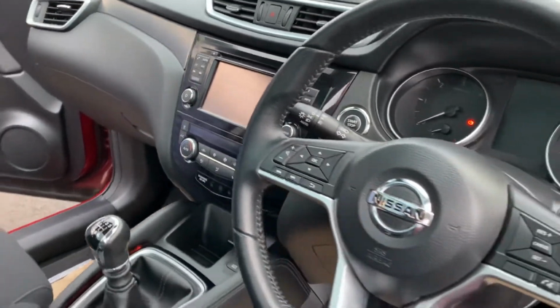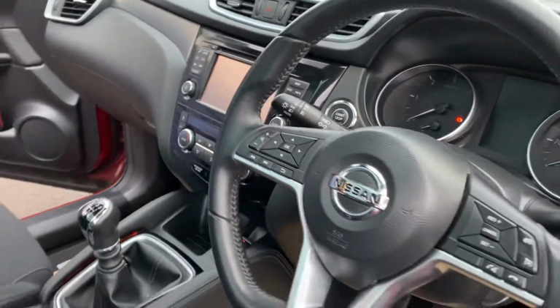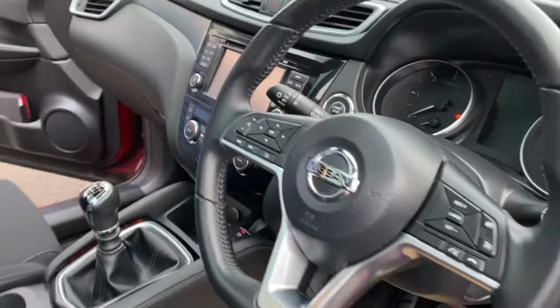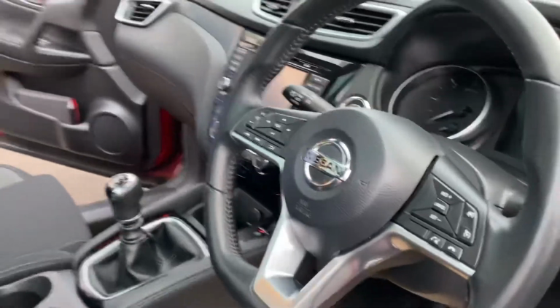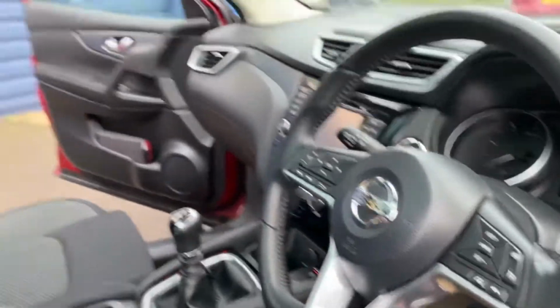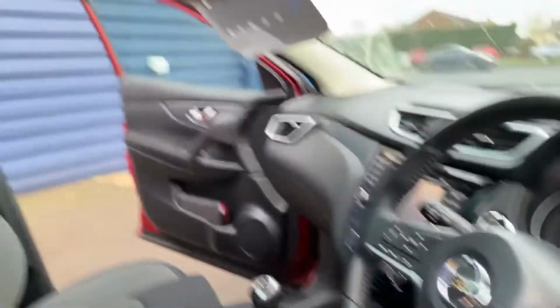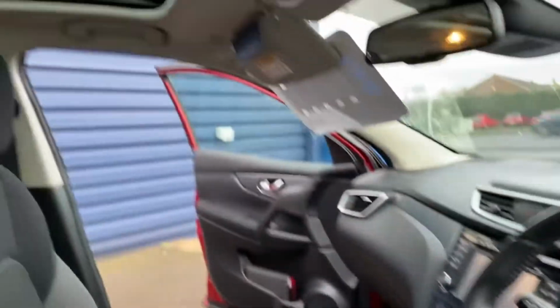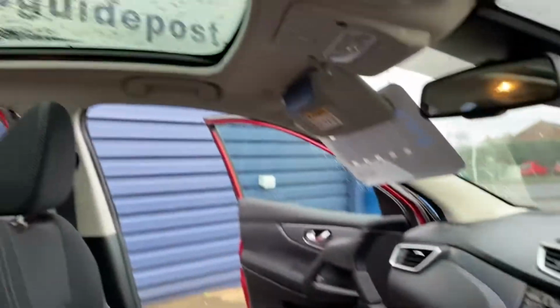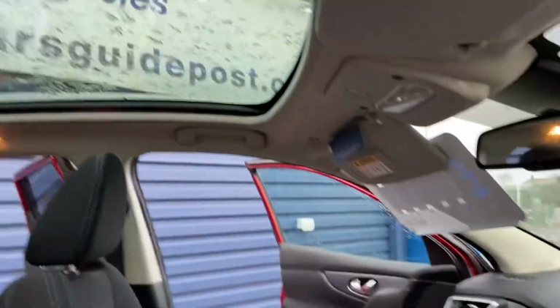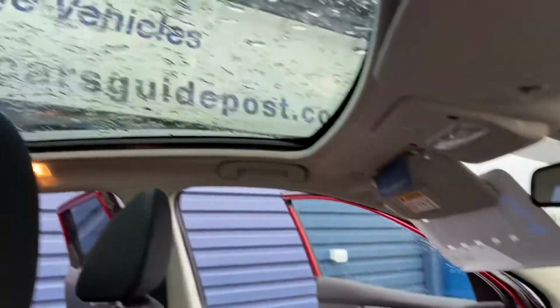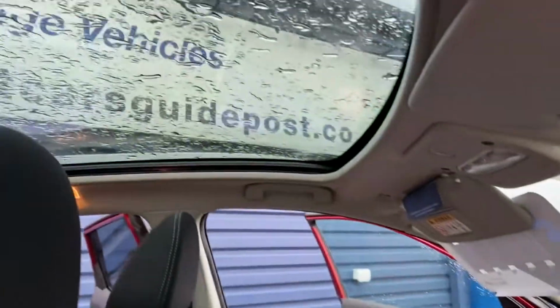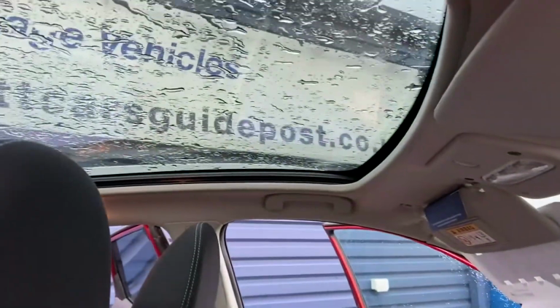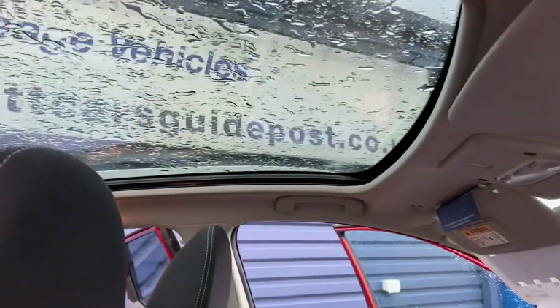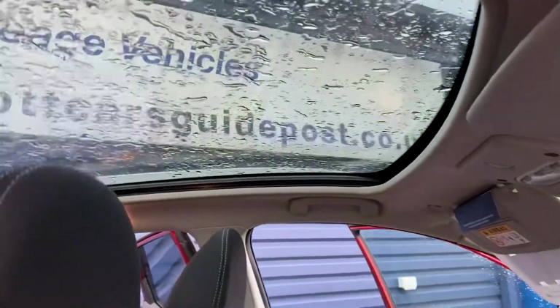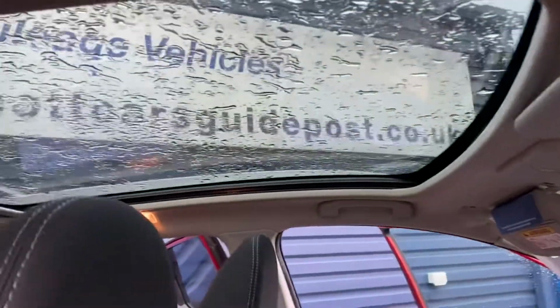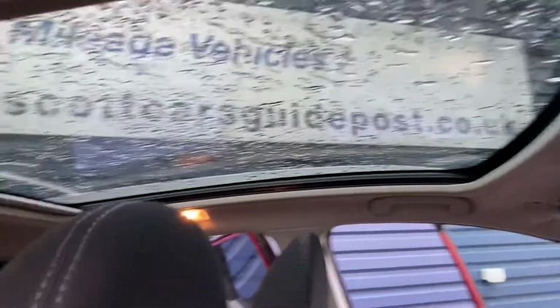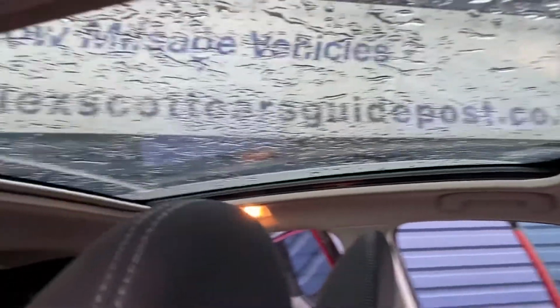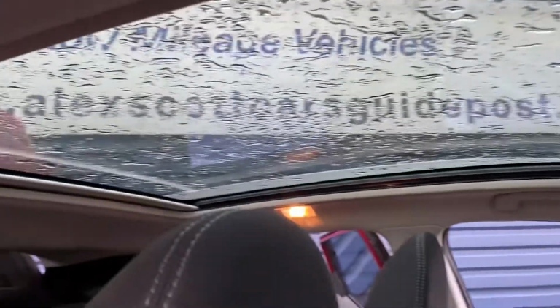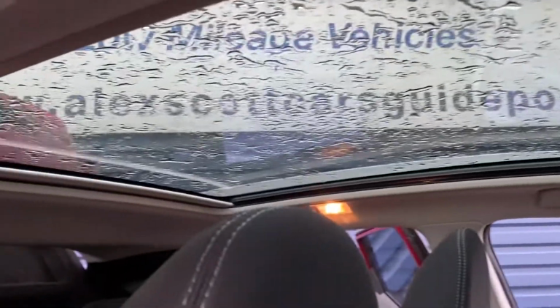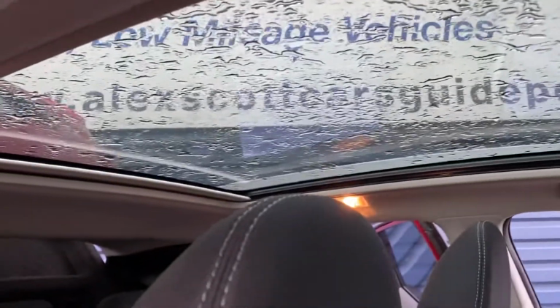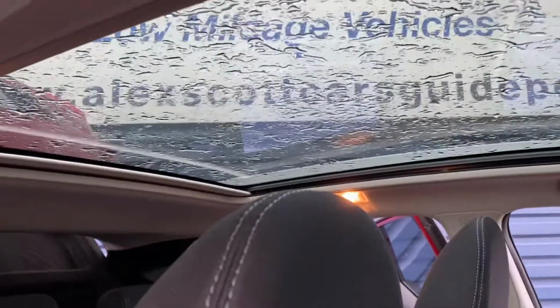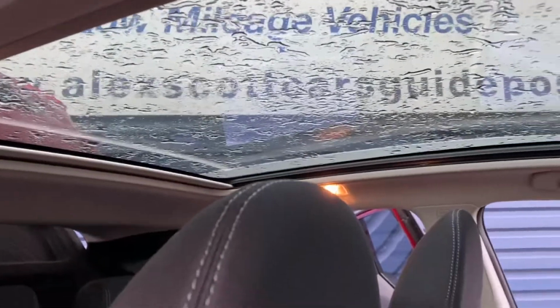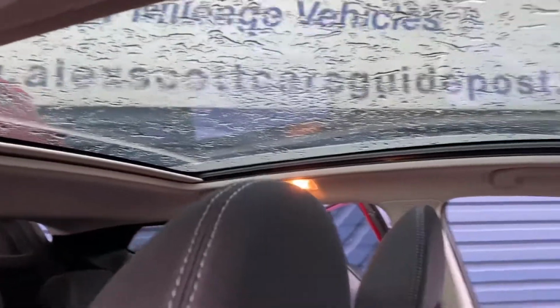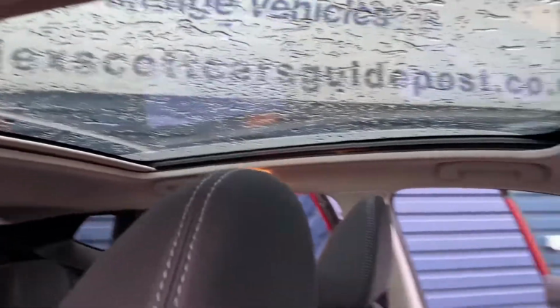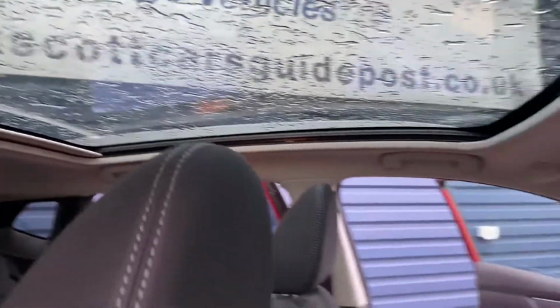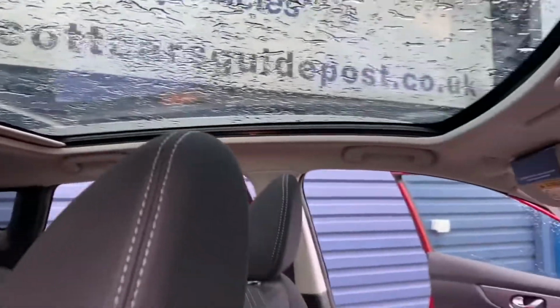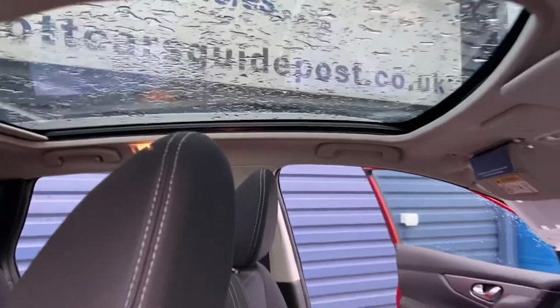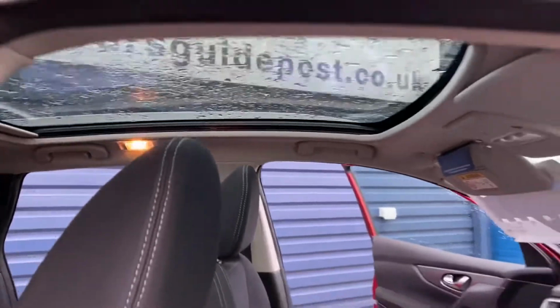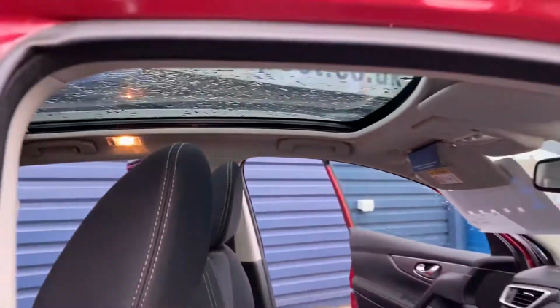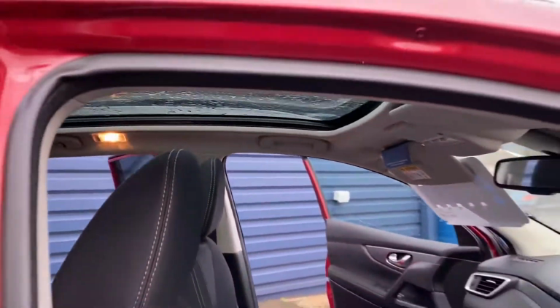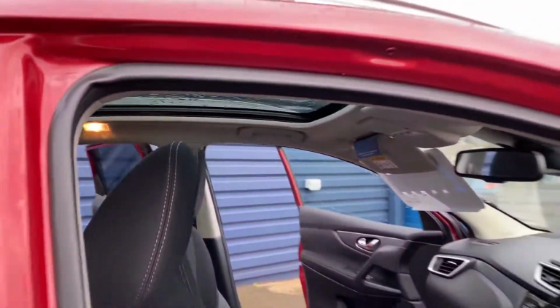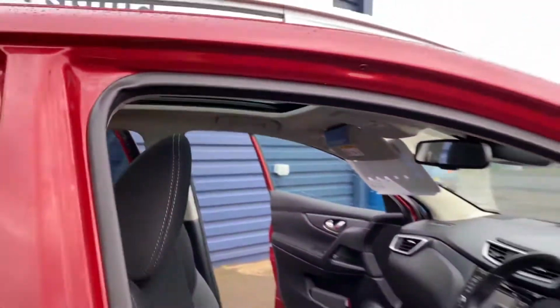Reverse camera, 360 cameras on this as well. There's your pan roof, which you can have open or closed.